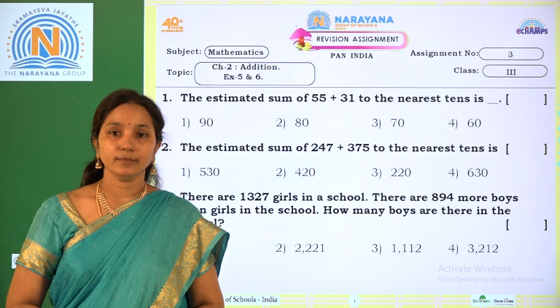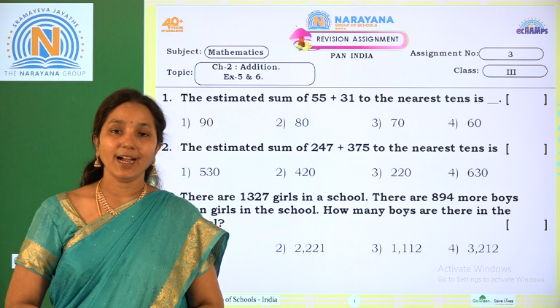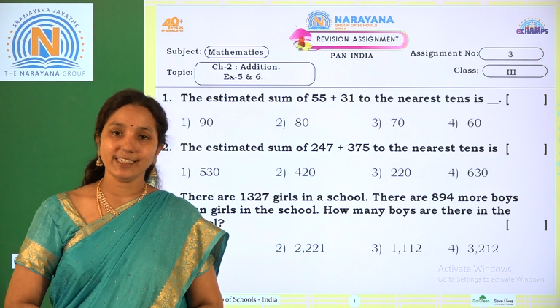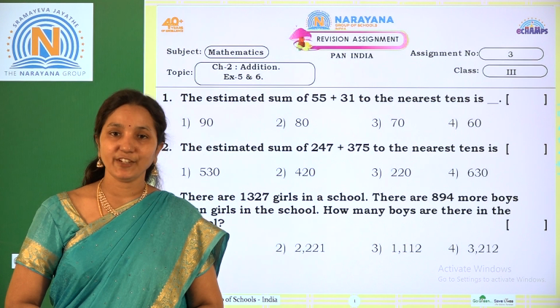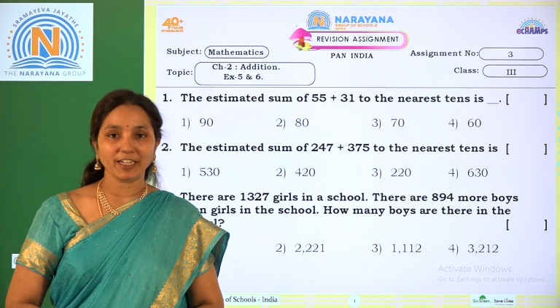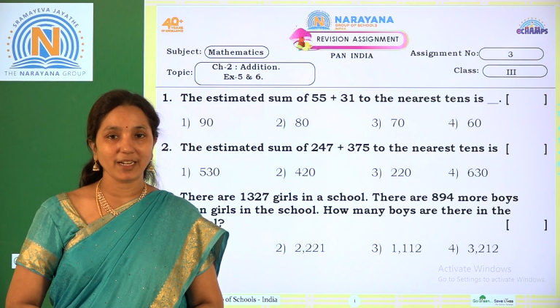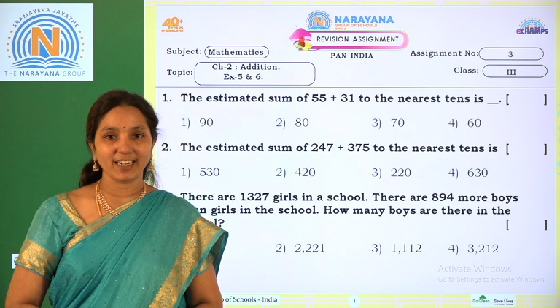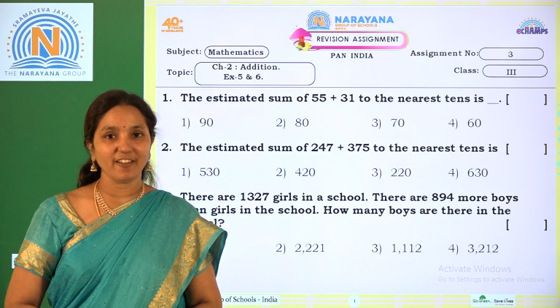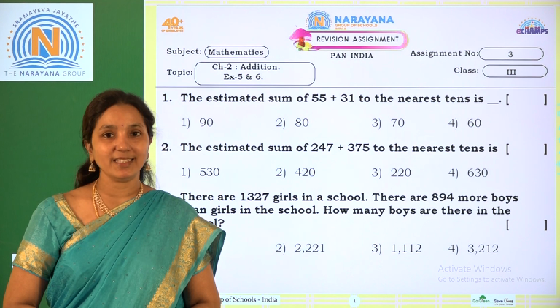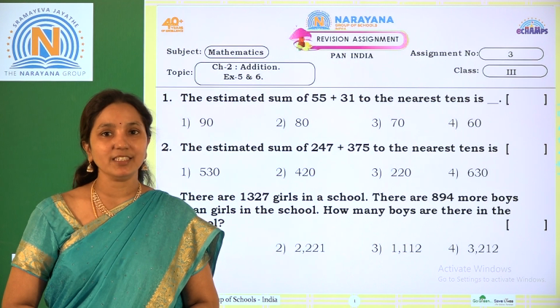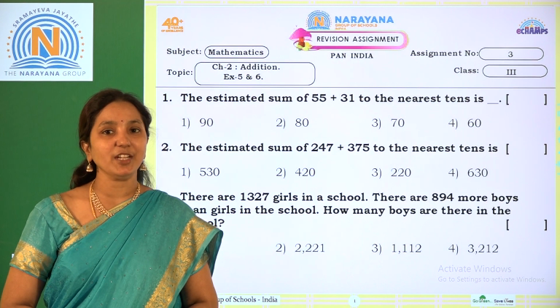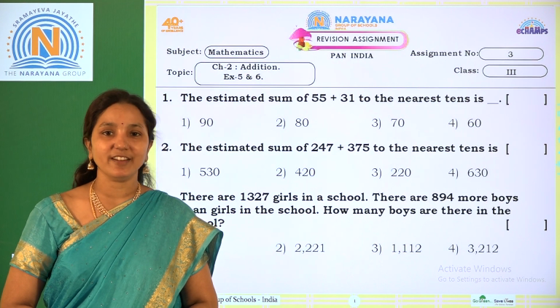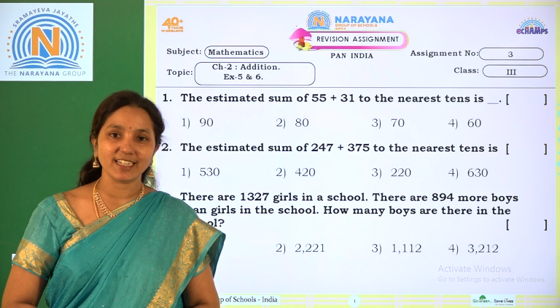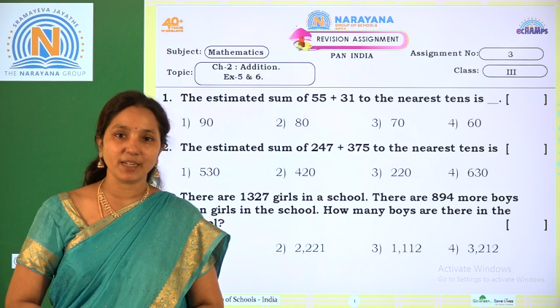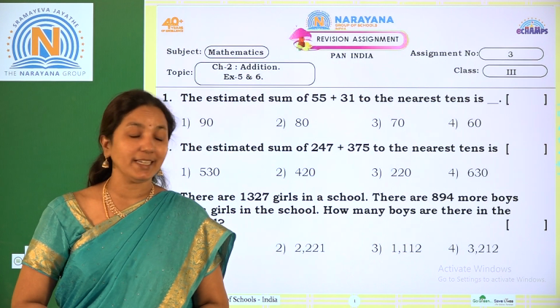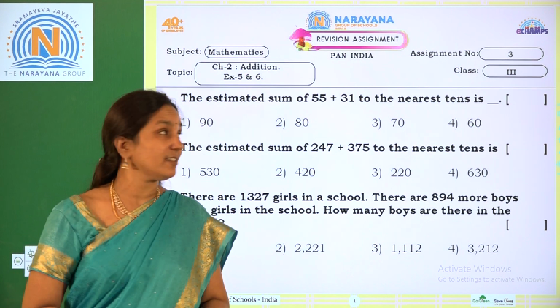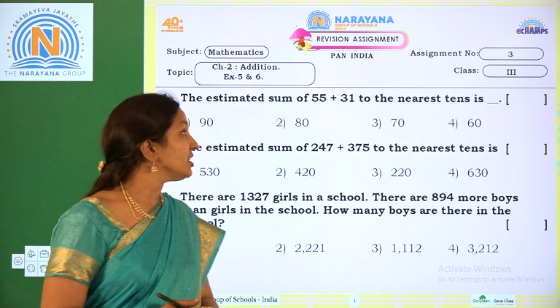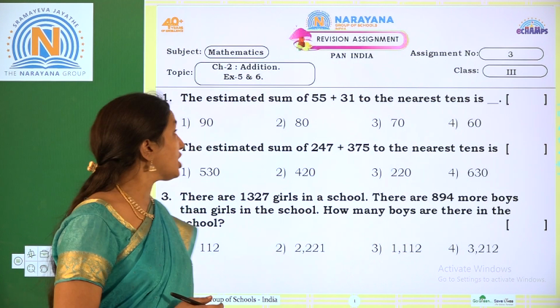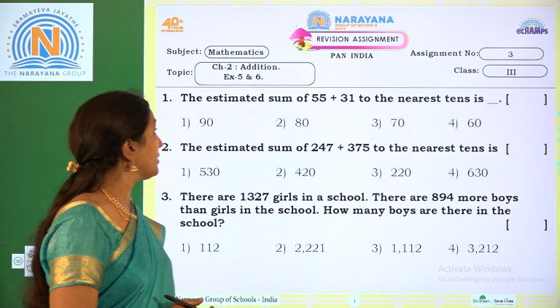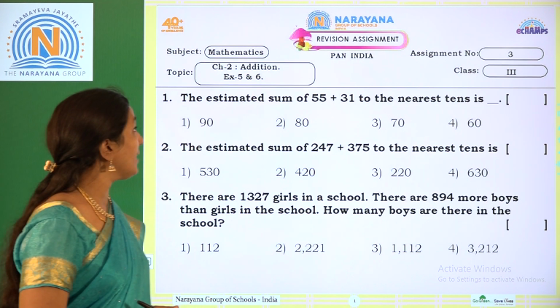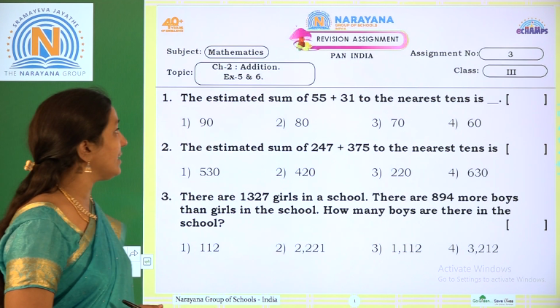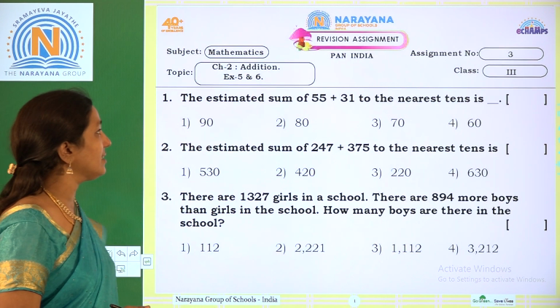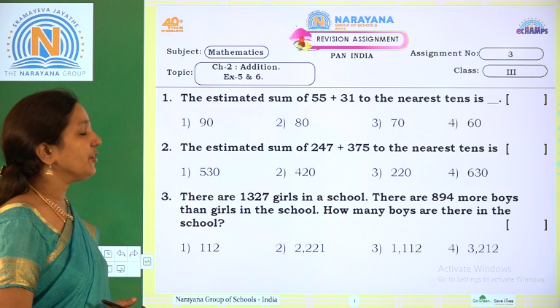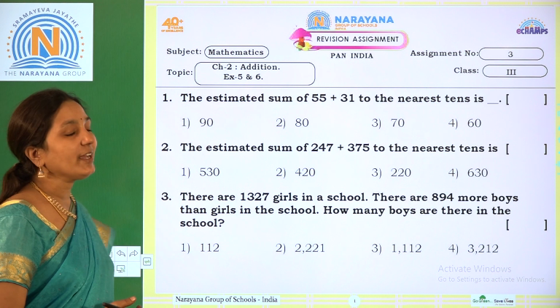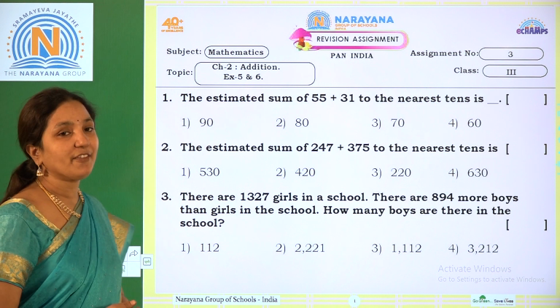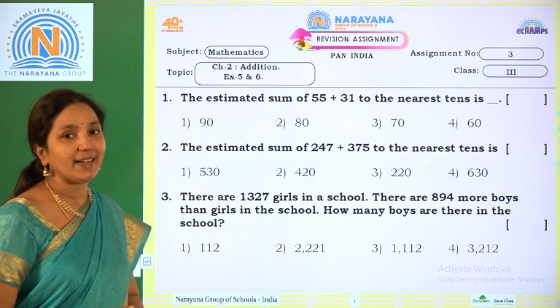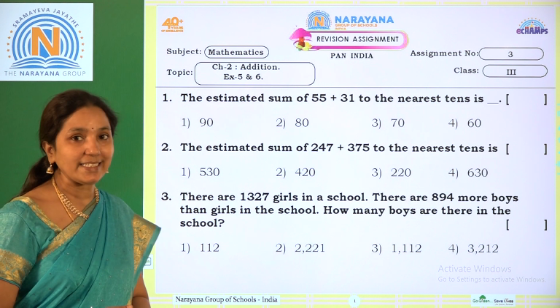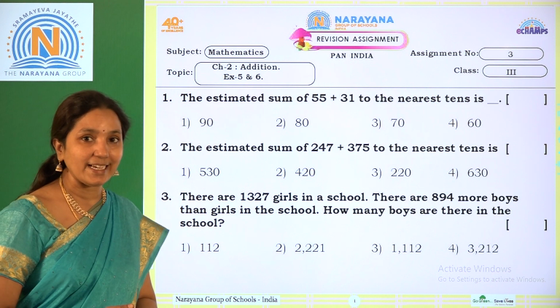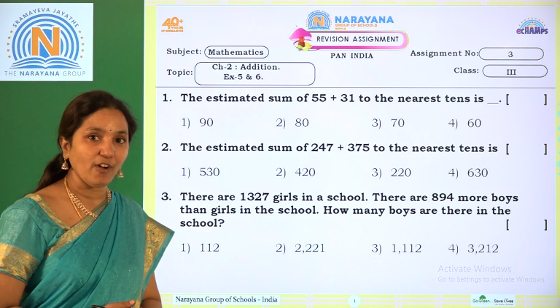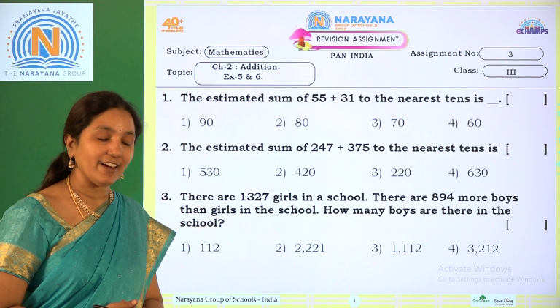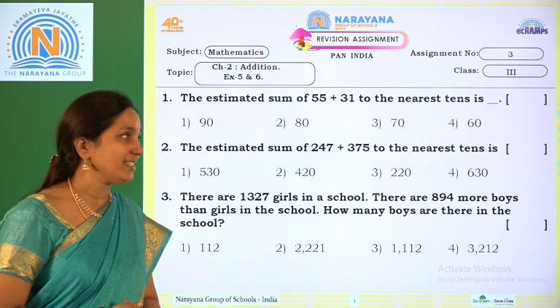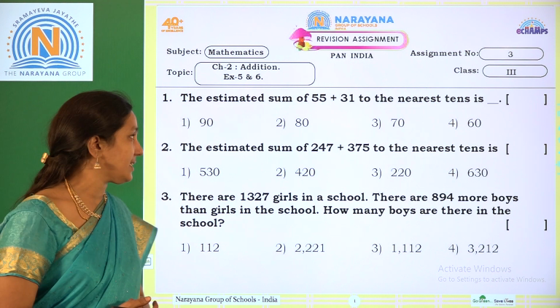Hi children, welcome to R&A Live Classes. Today our revision assignment is chapter 2, addition. You can refer exercise 5 and 6.